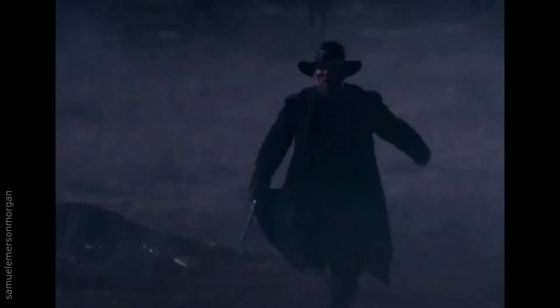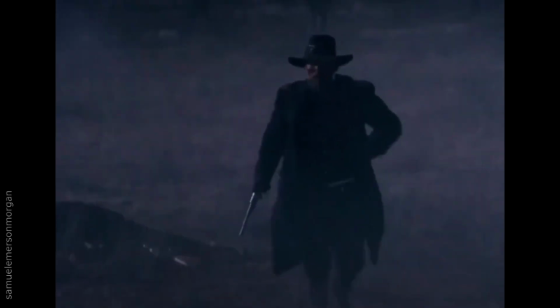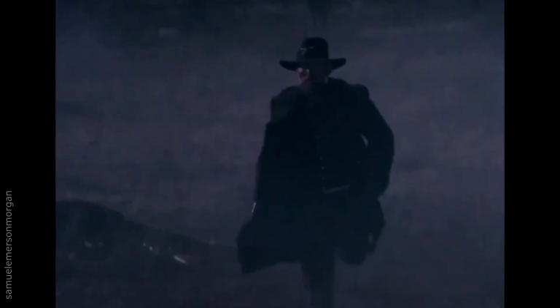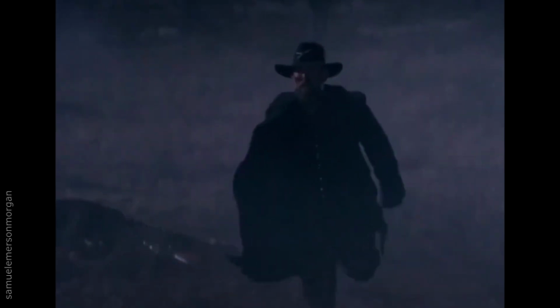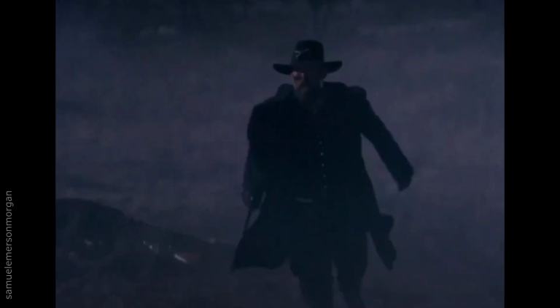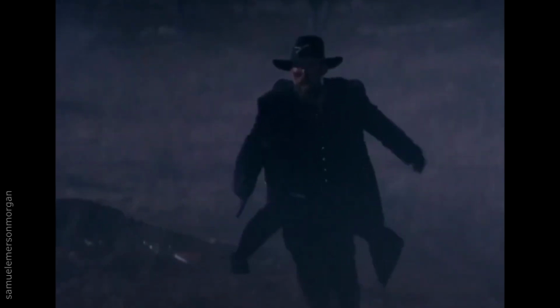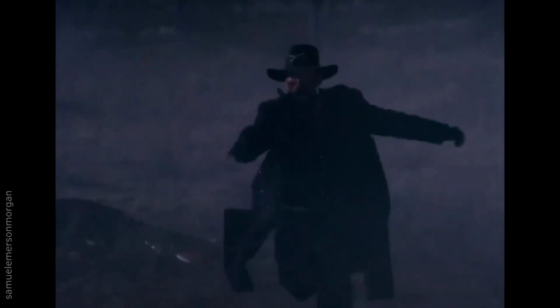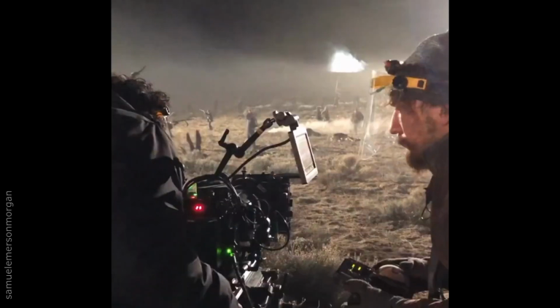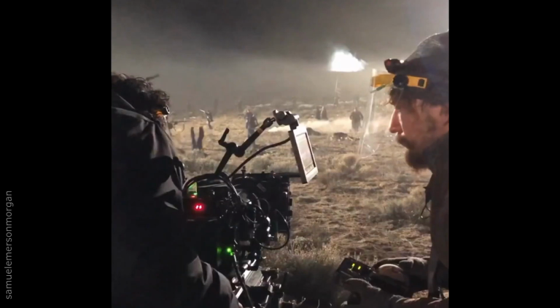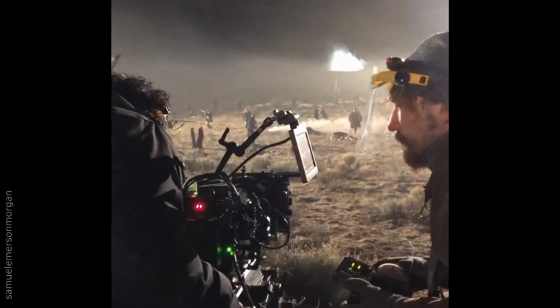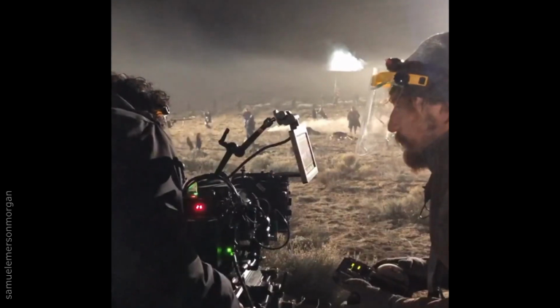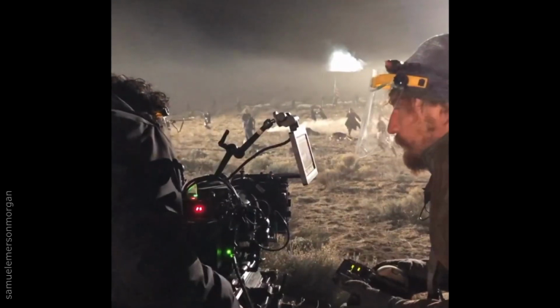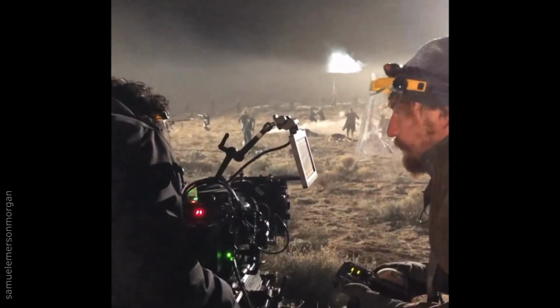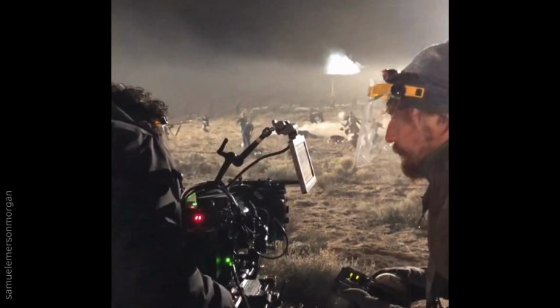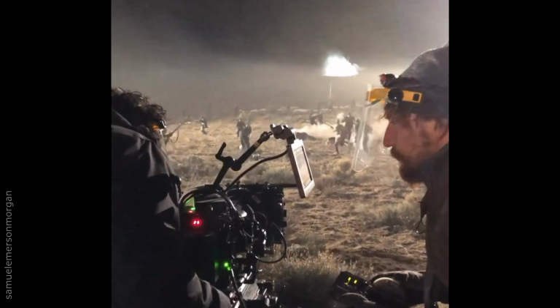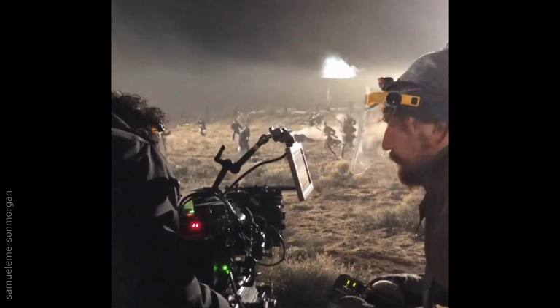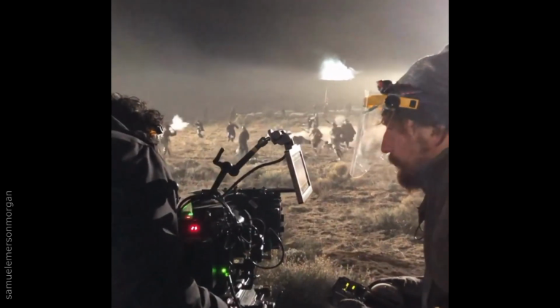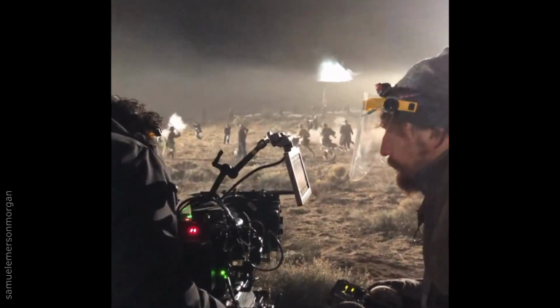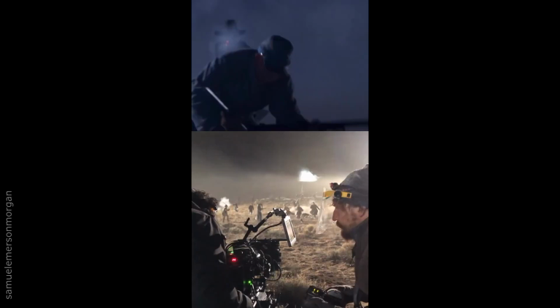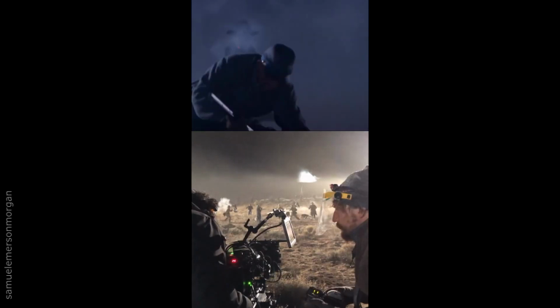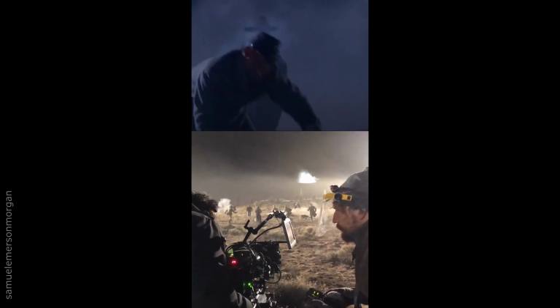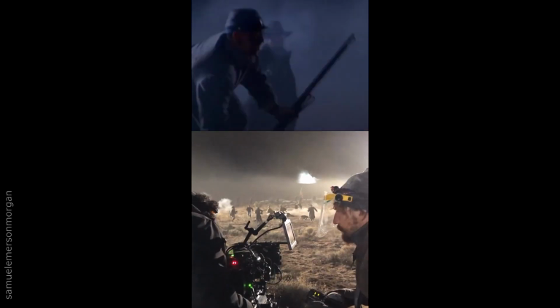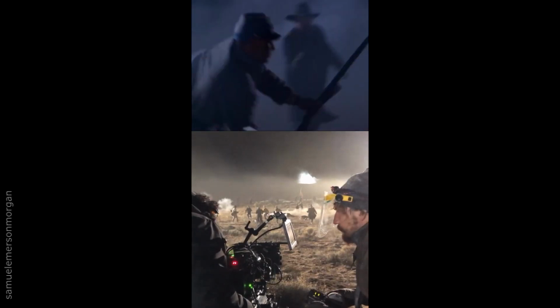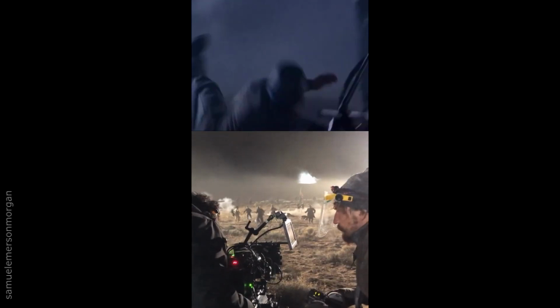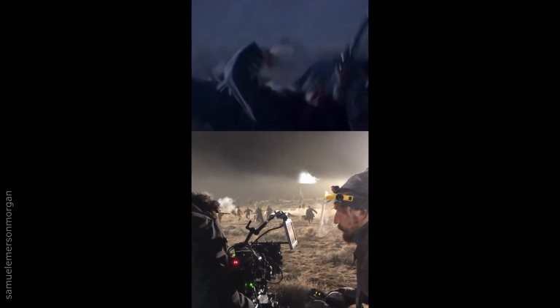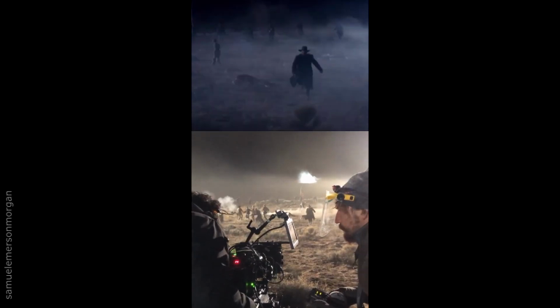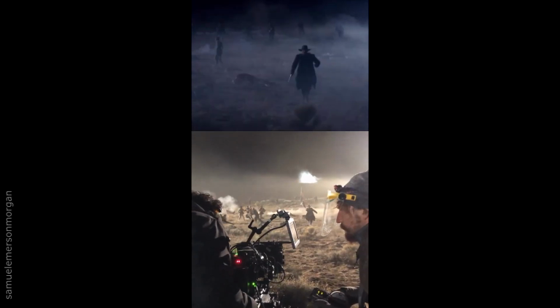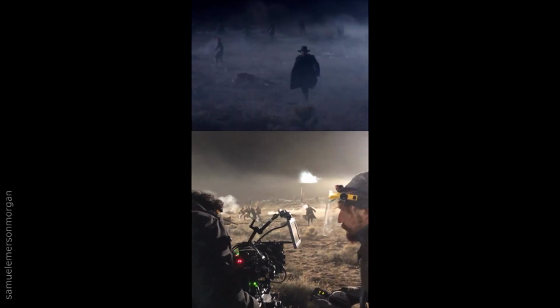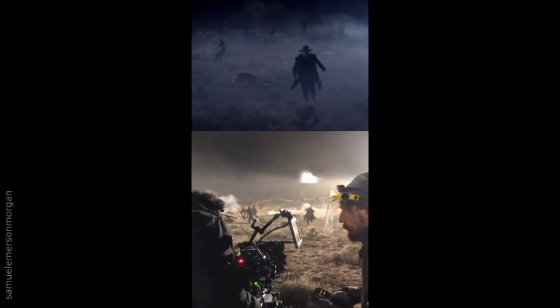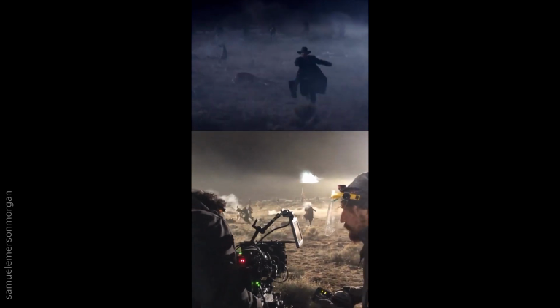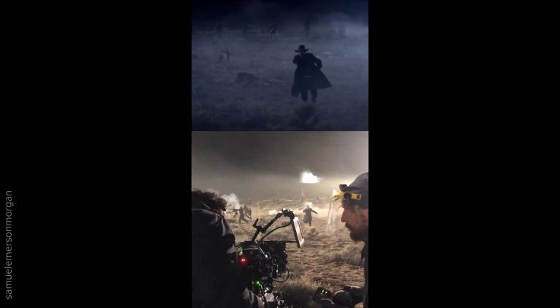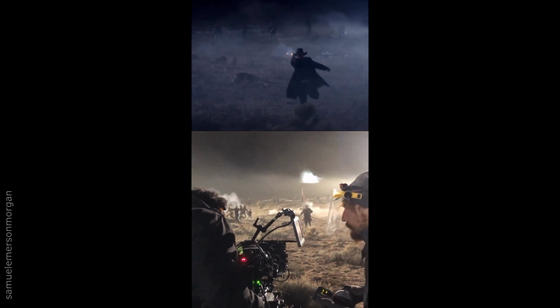Compare that to an explosion caught on camera for a western film with a much smaller budget.